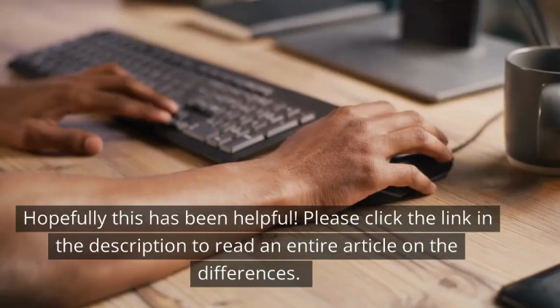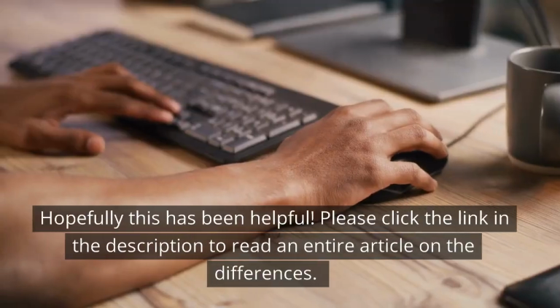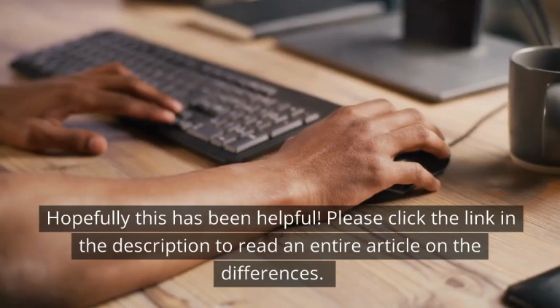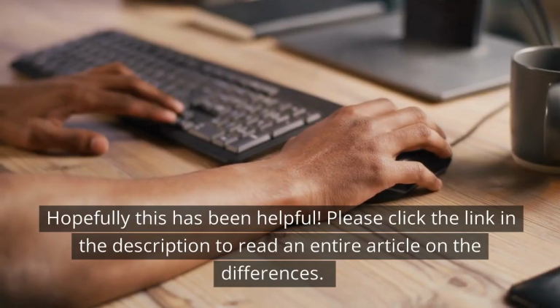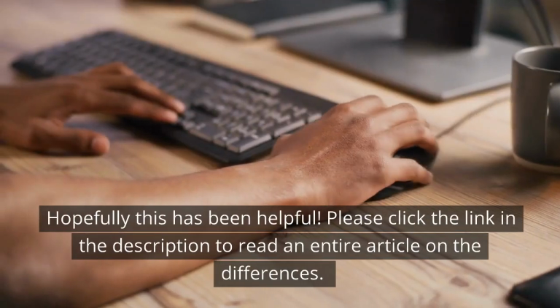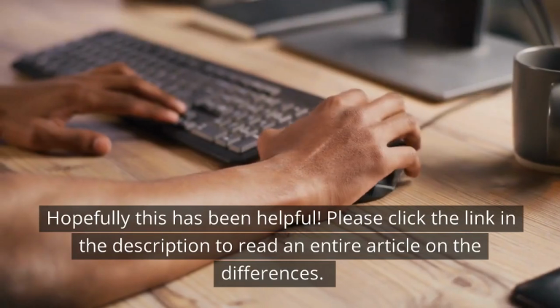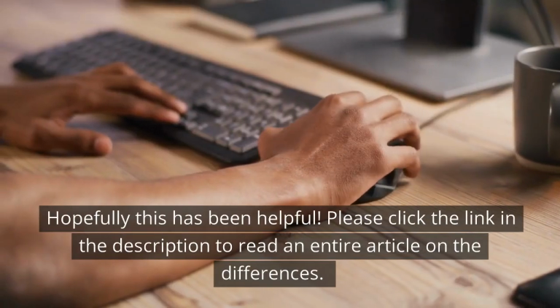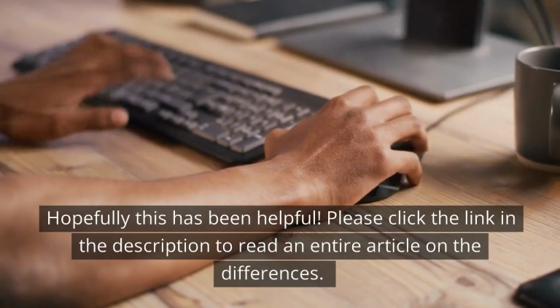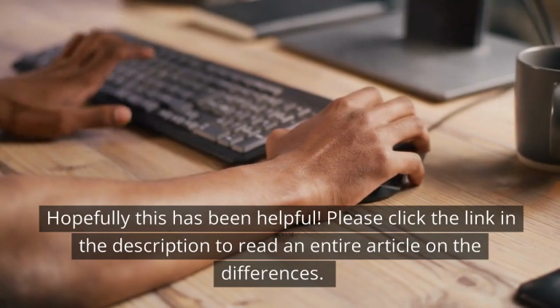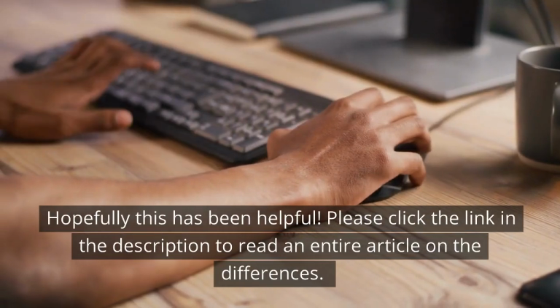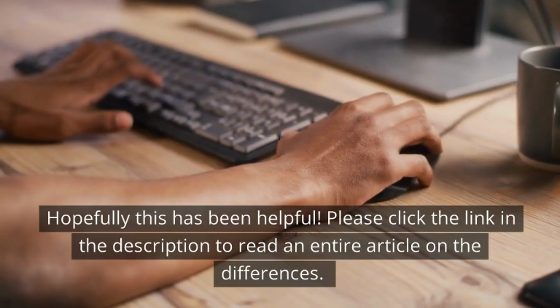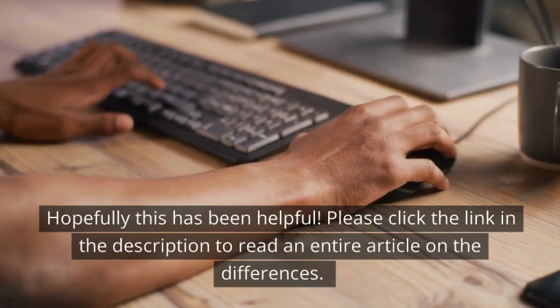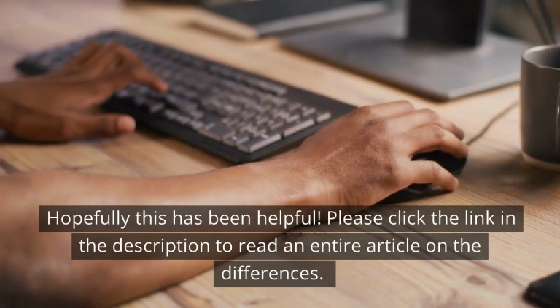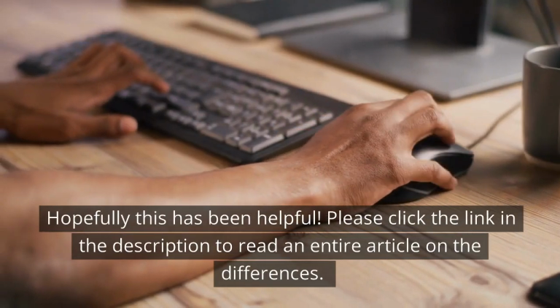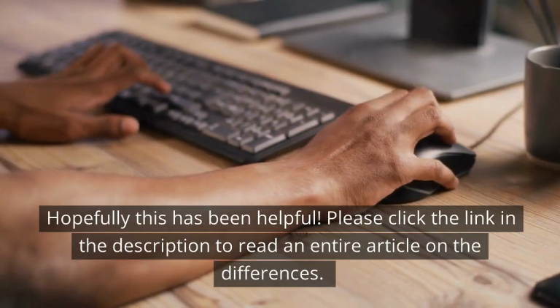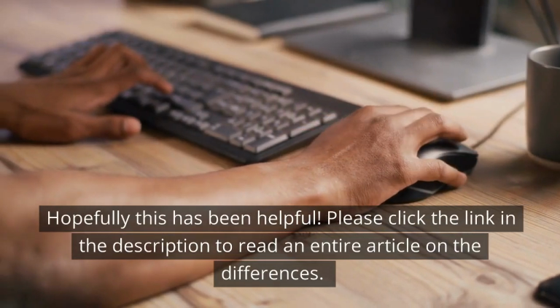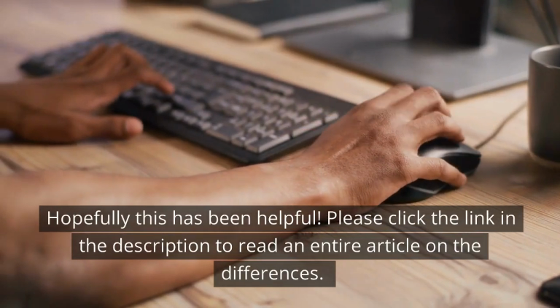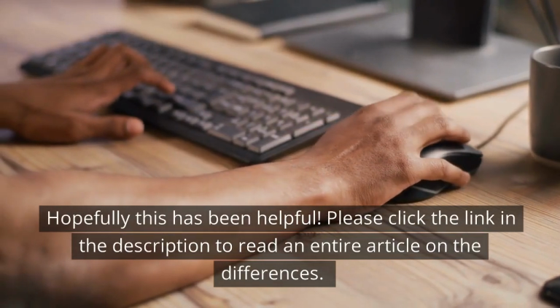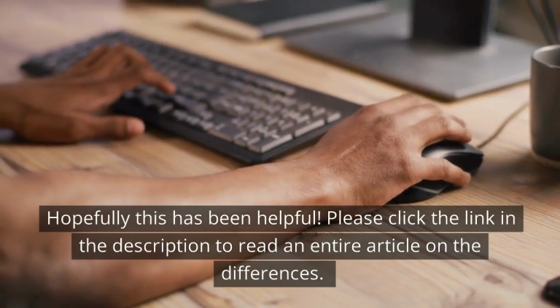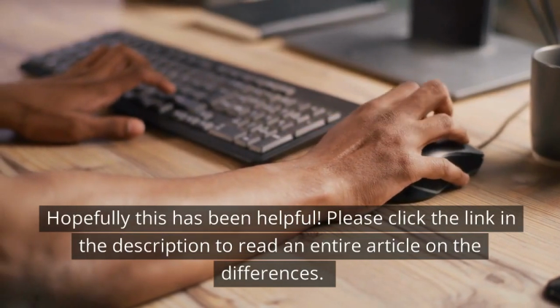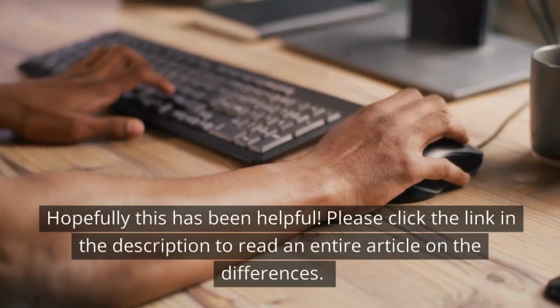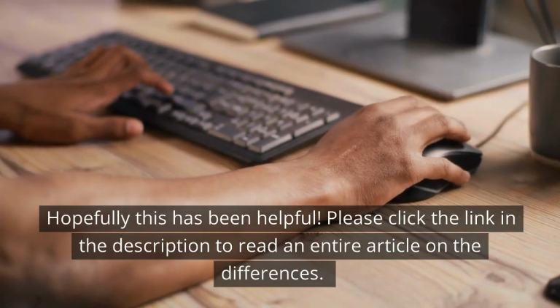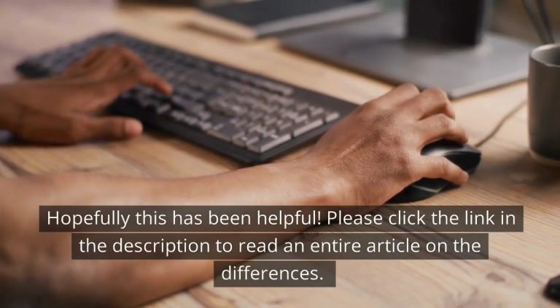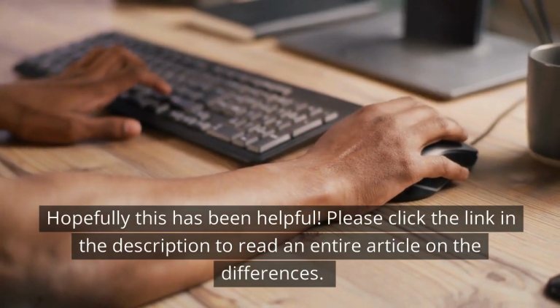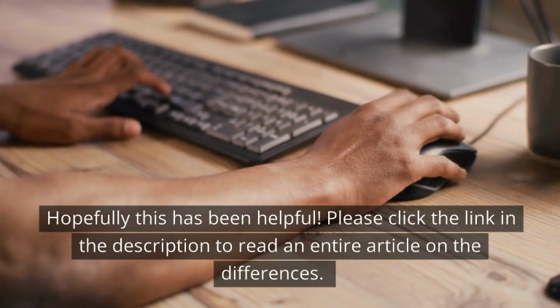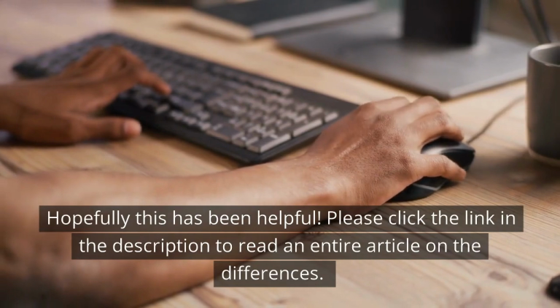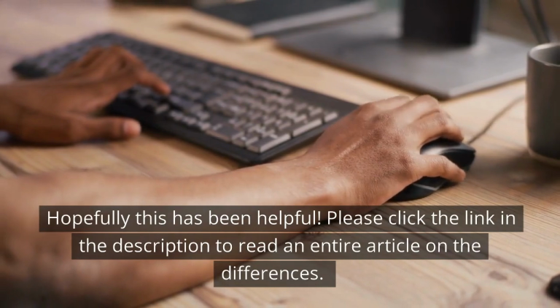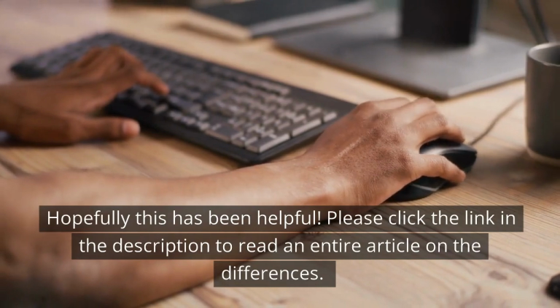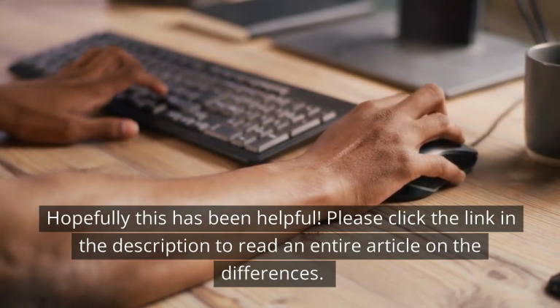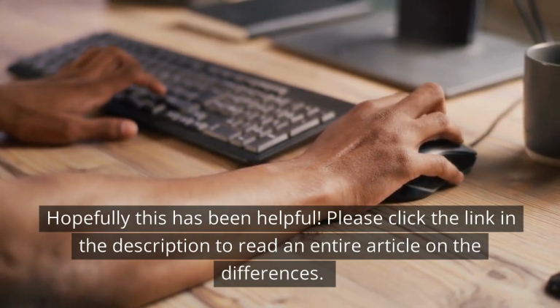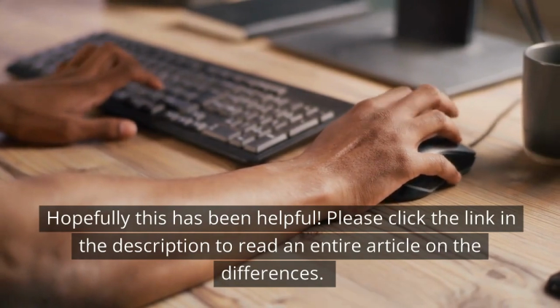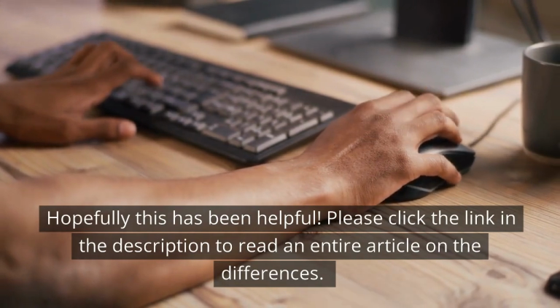Hopefully this has been helpful. Please click the link in the description to read an entire article on the differences.